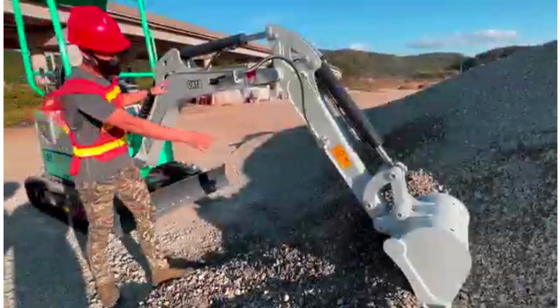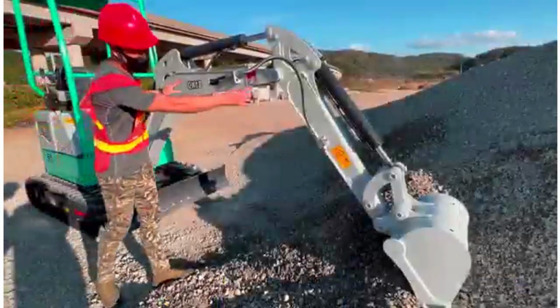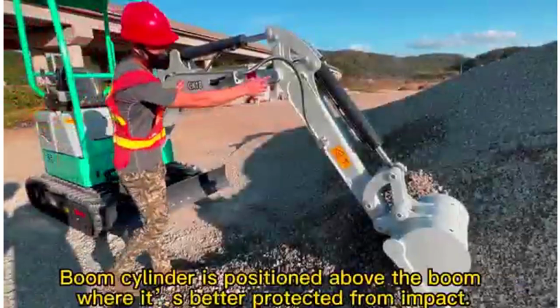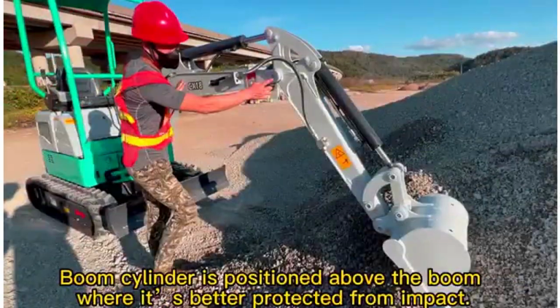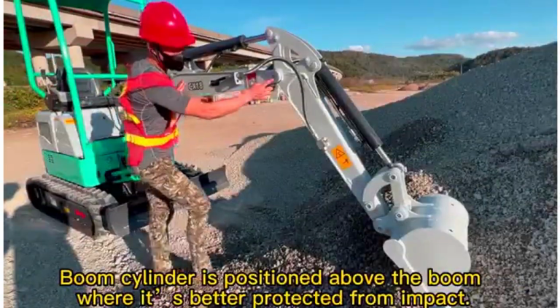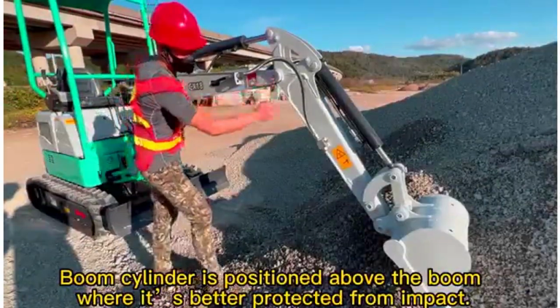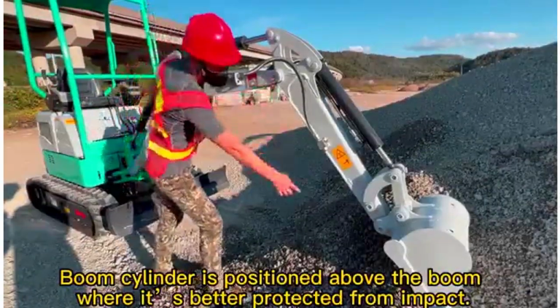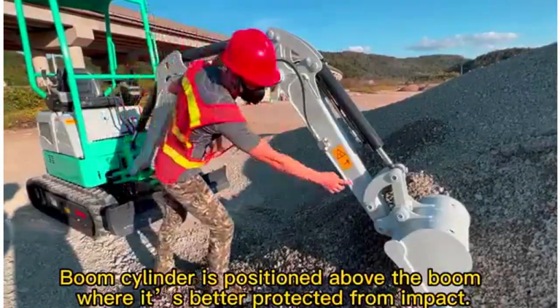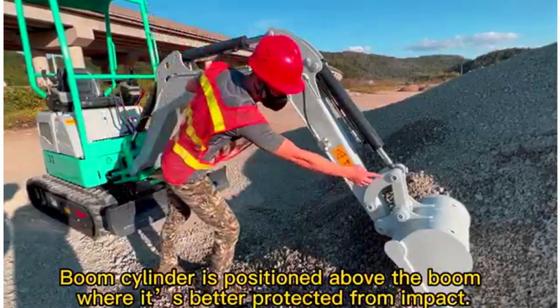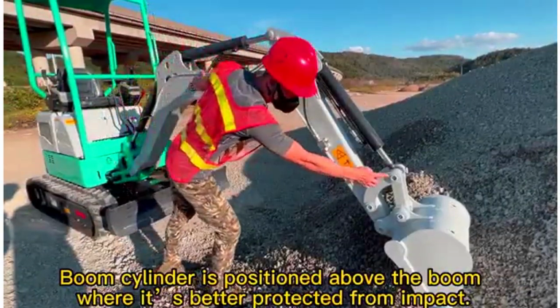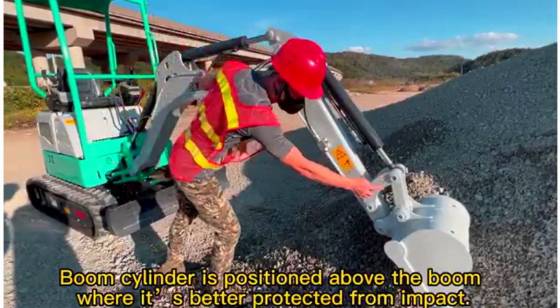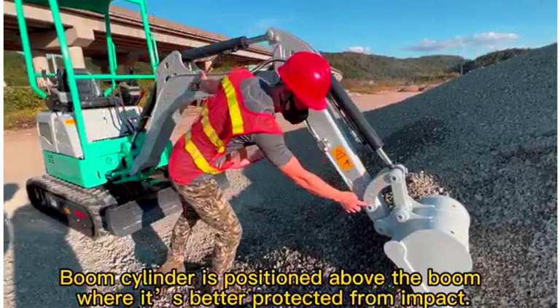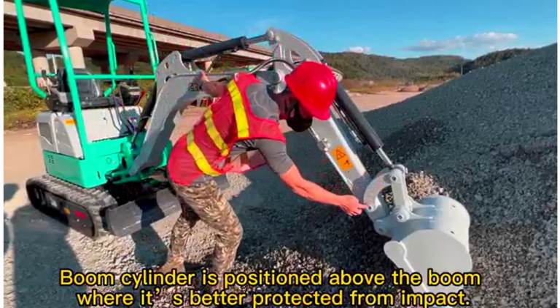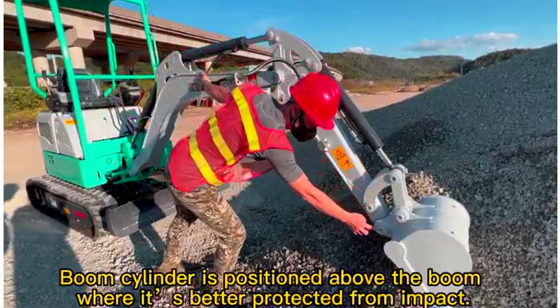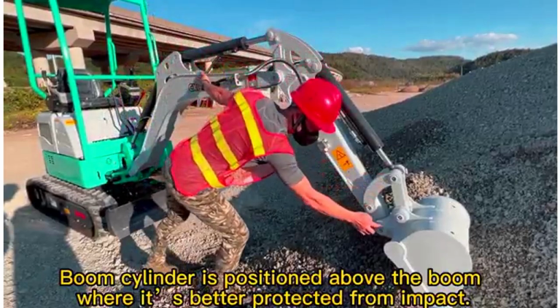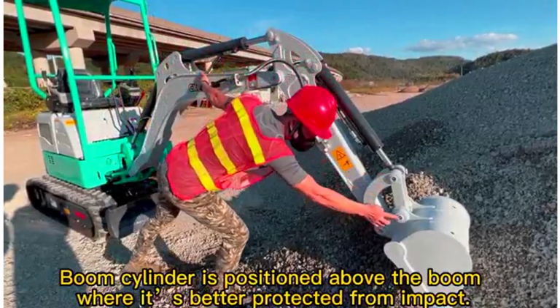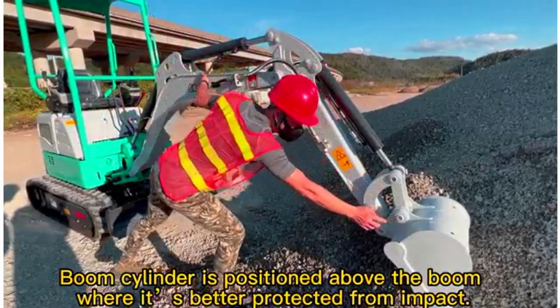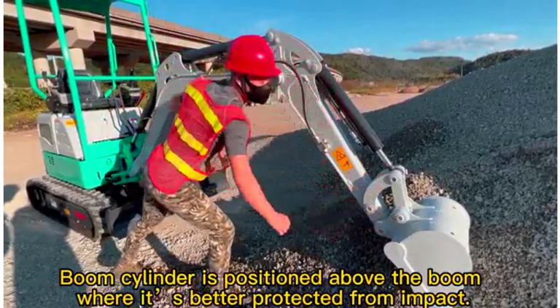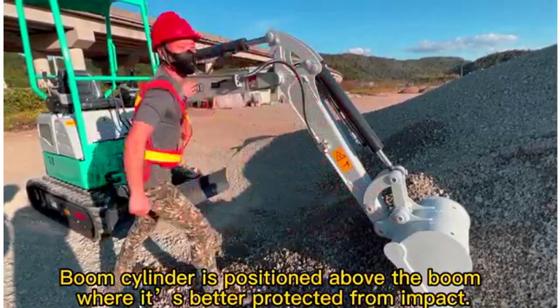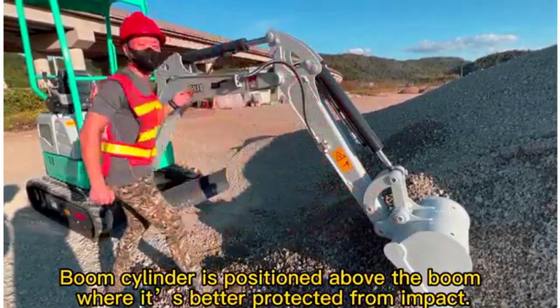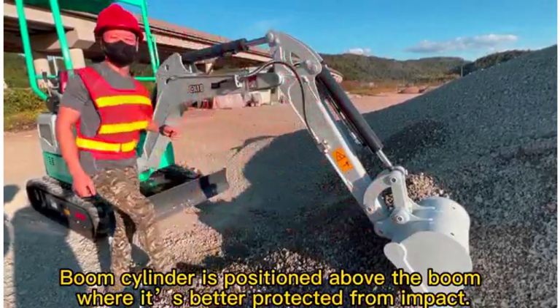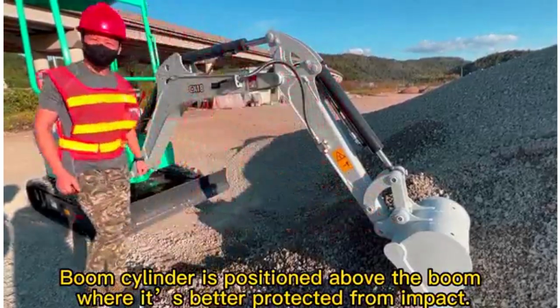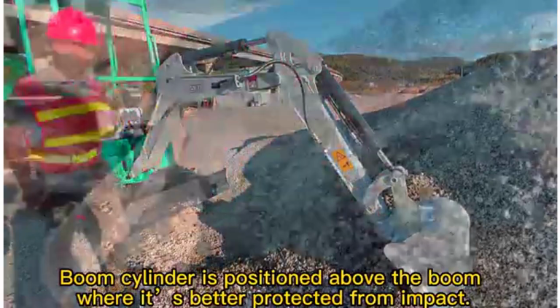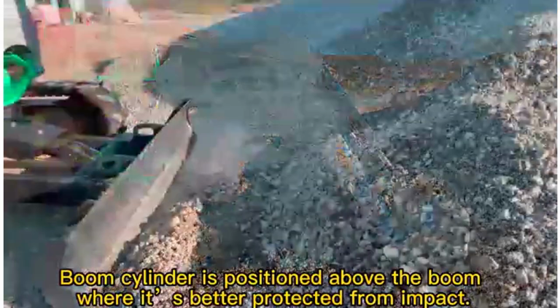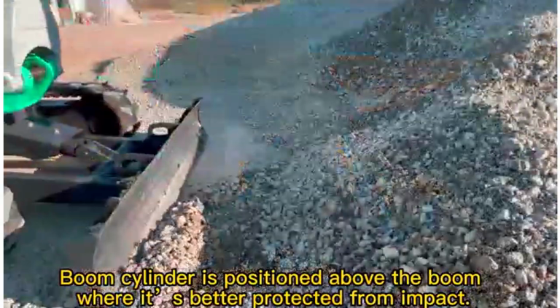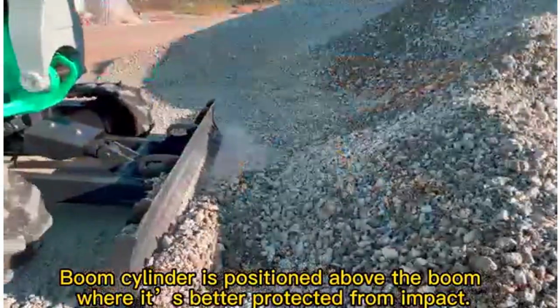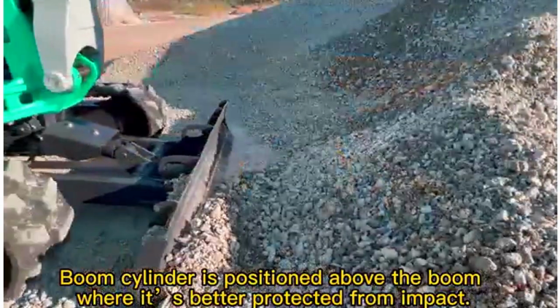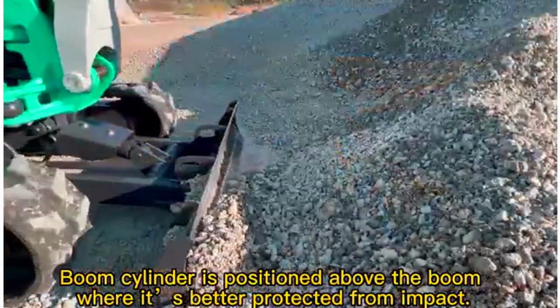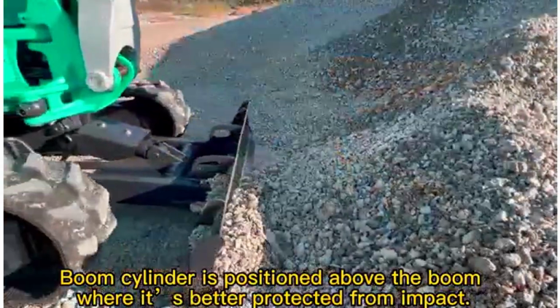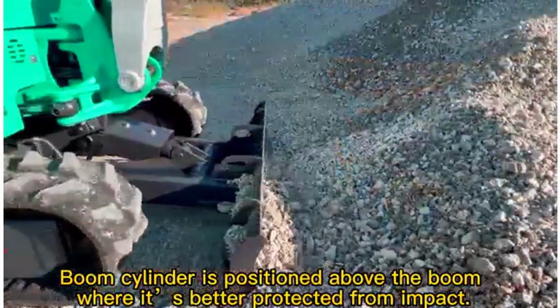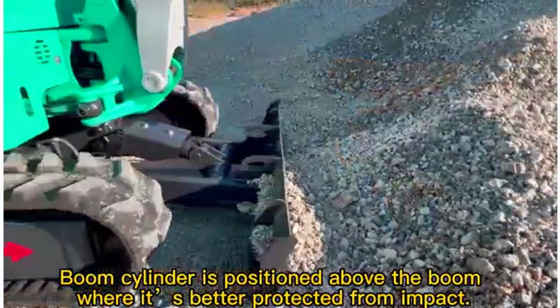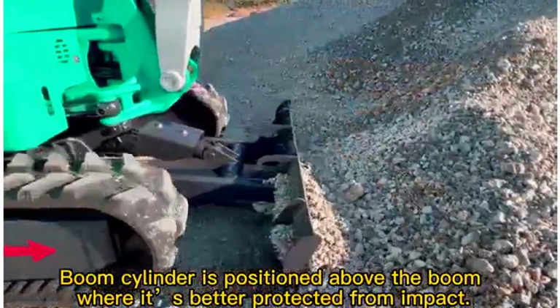The boom cylinder is positioned above the boom, where it is better protected from impact.